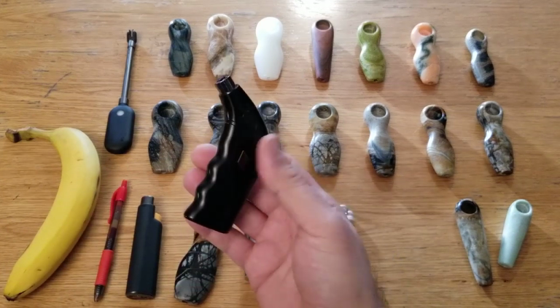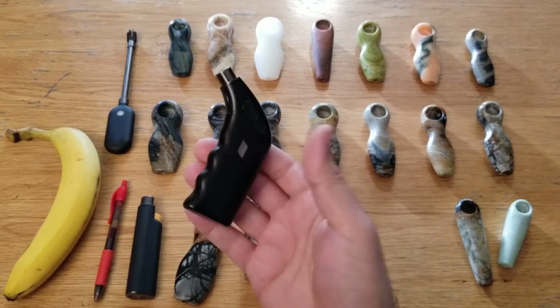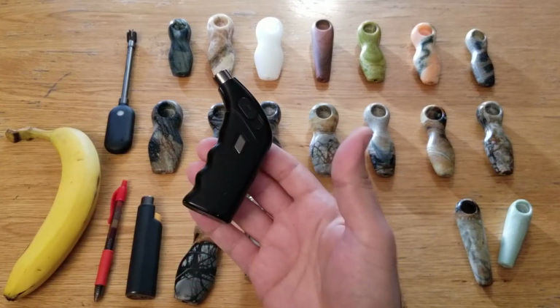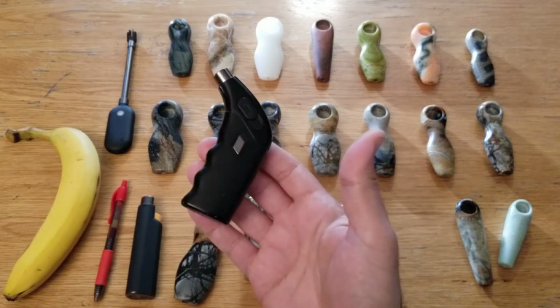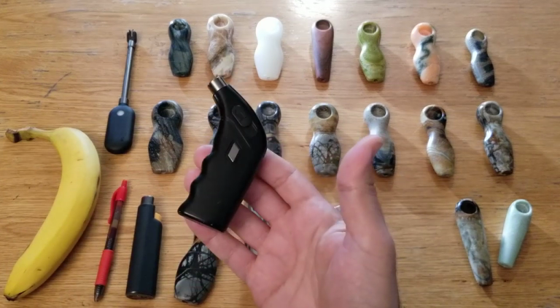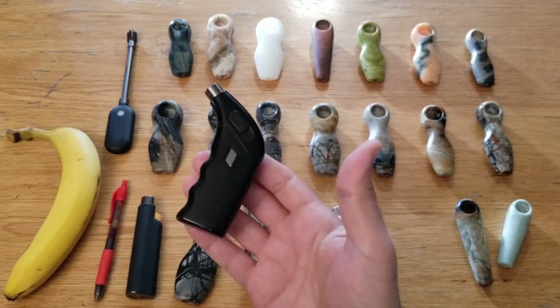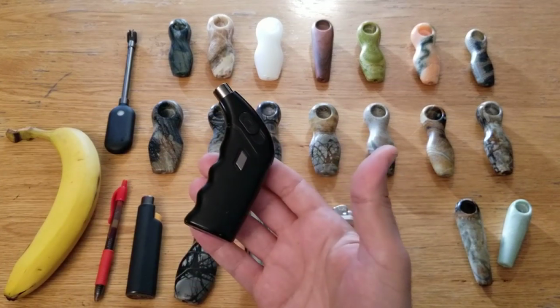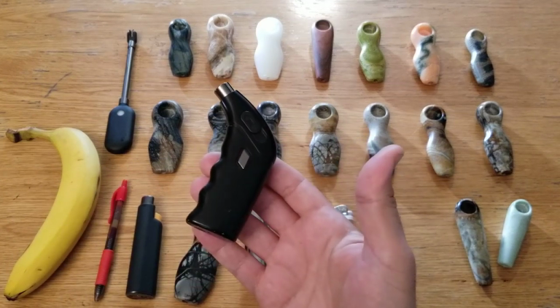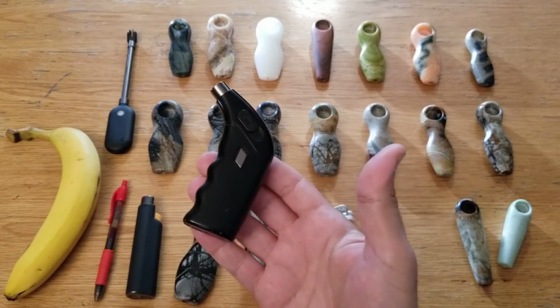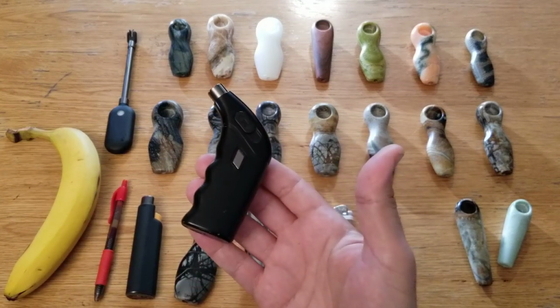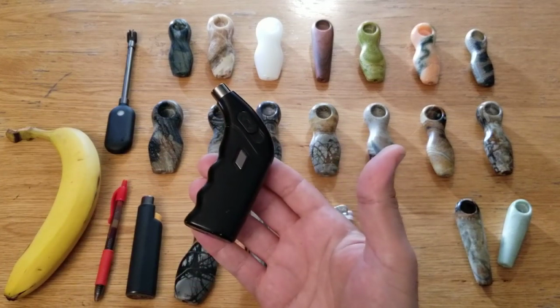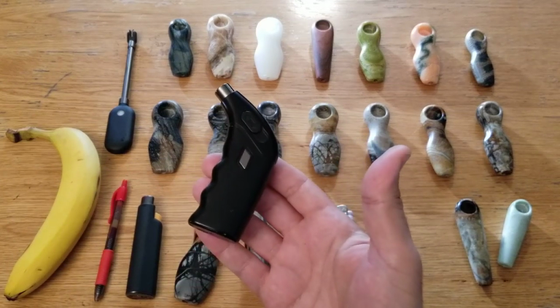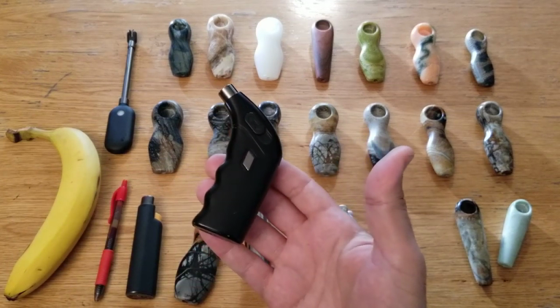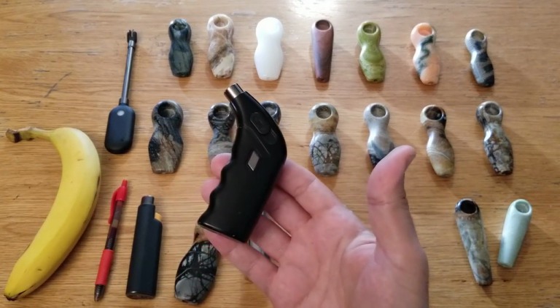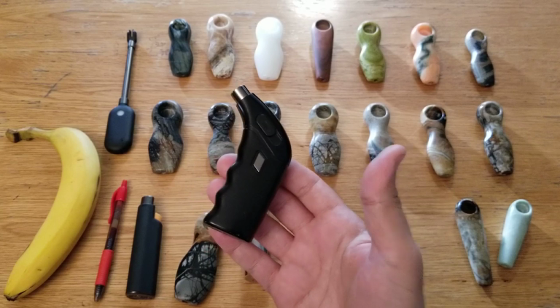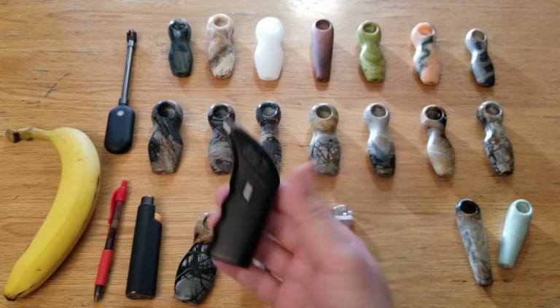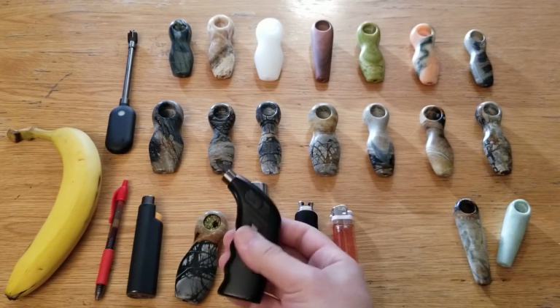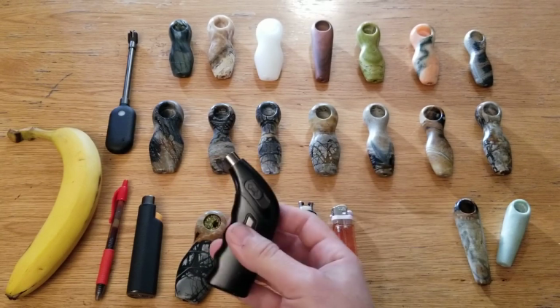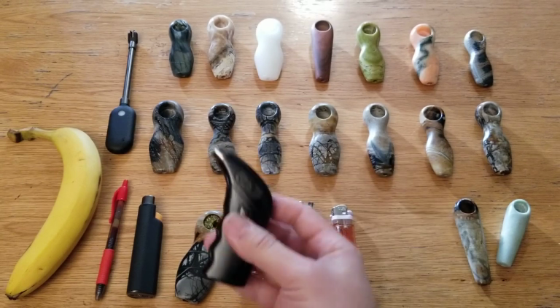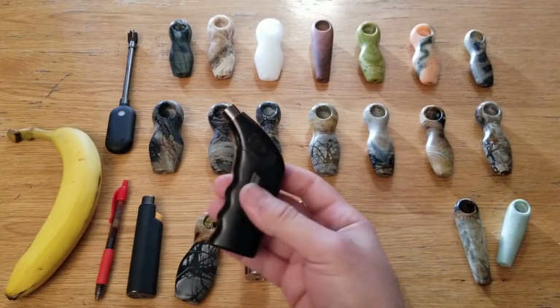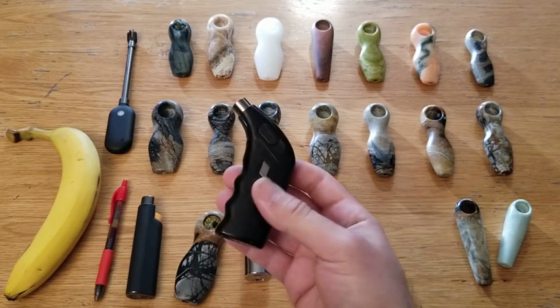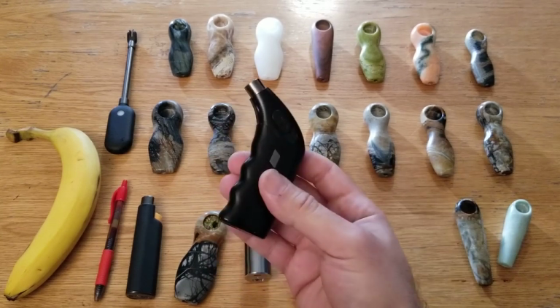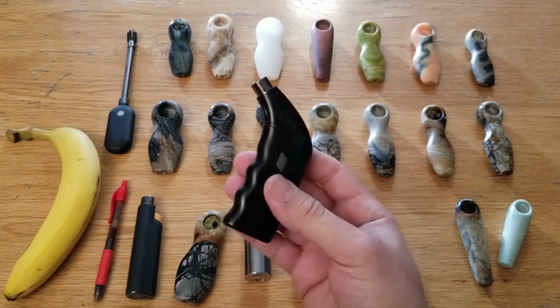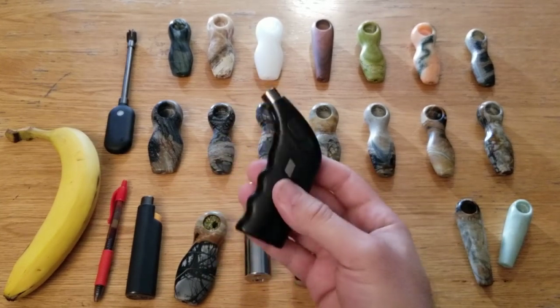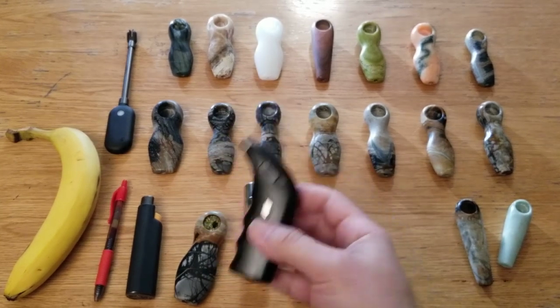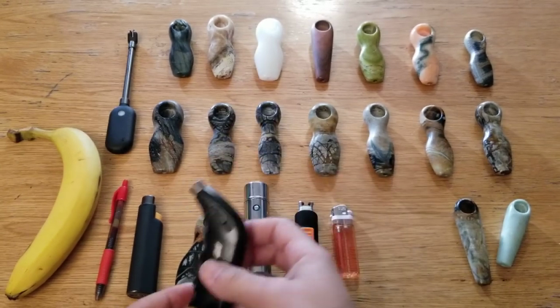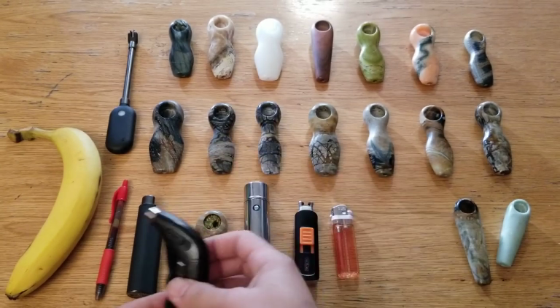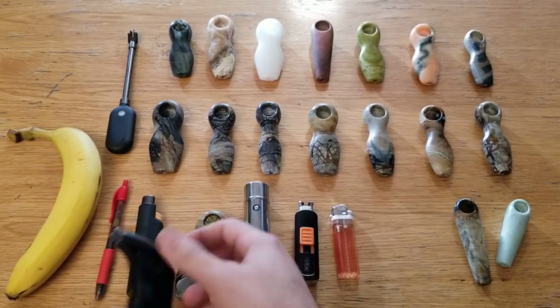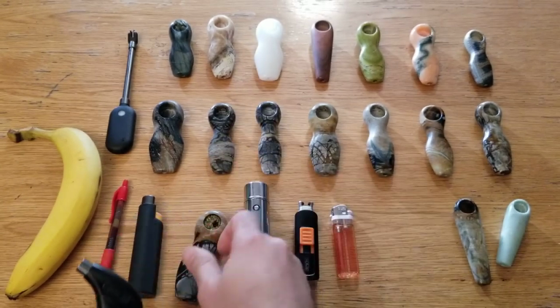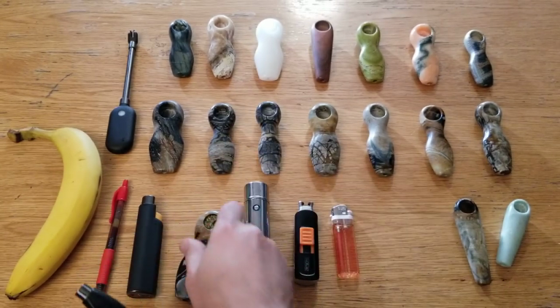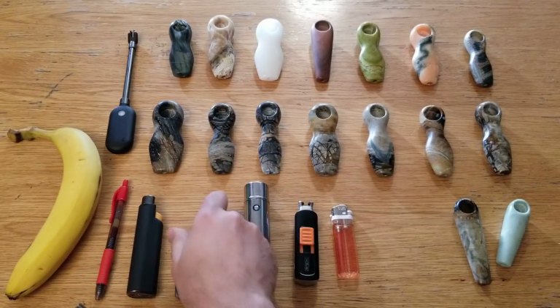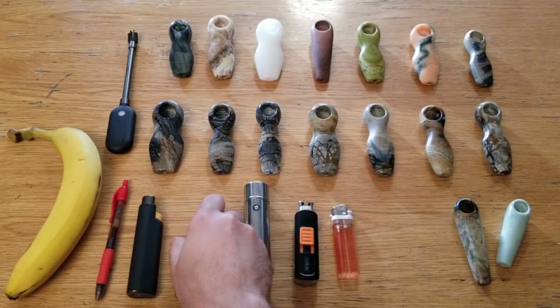But they work great. Only $18. I've been carrying this every day.